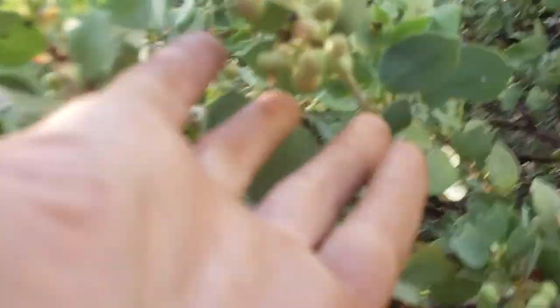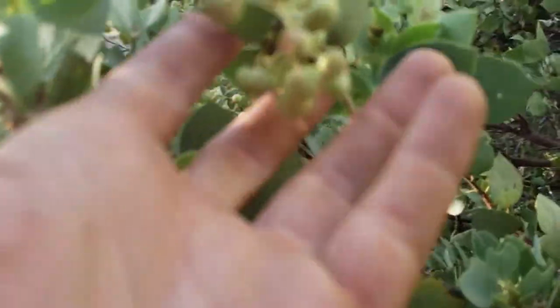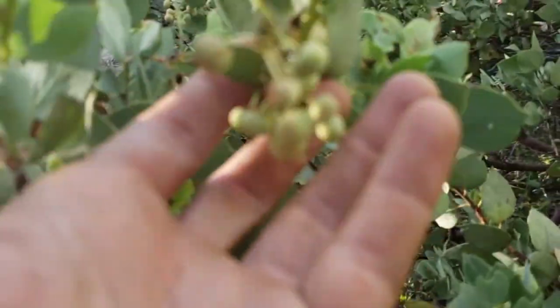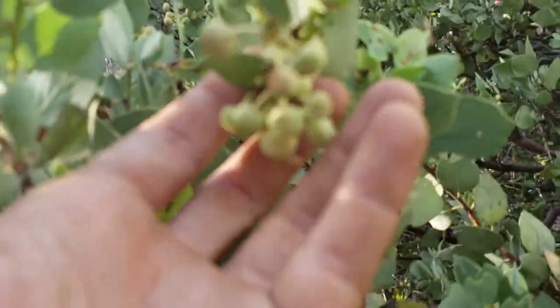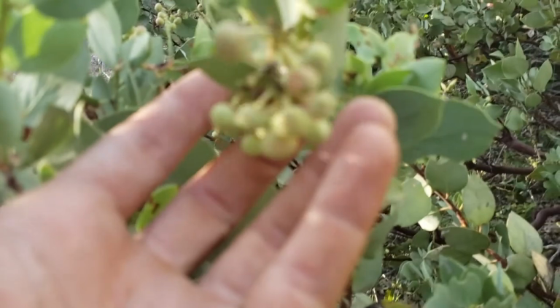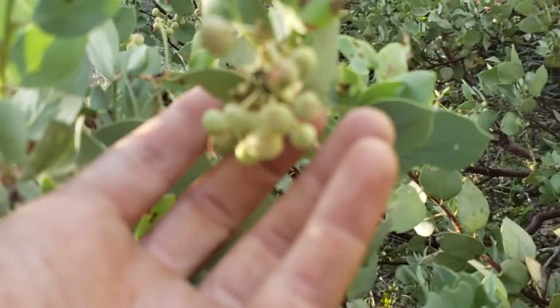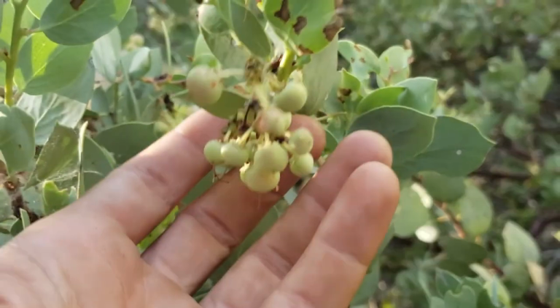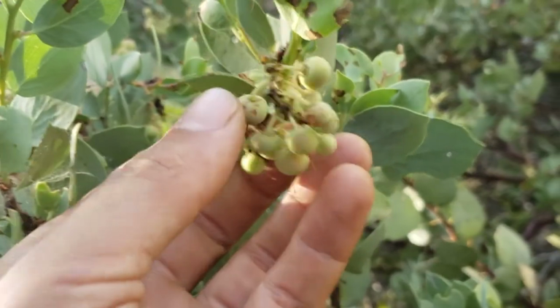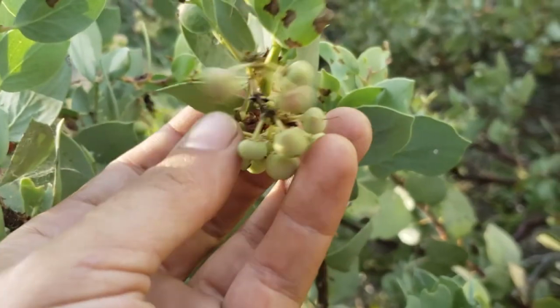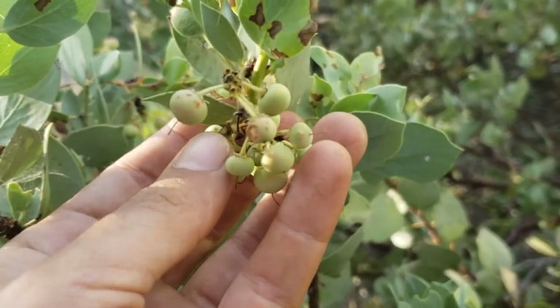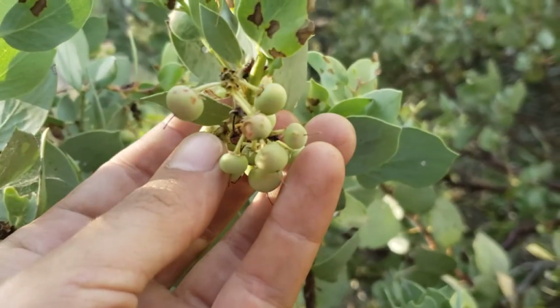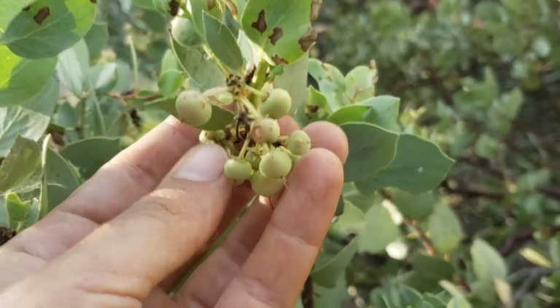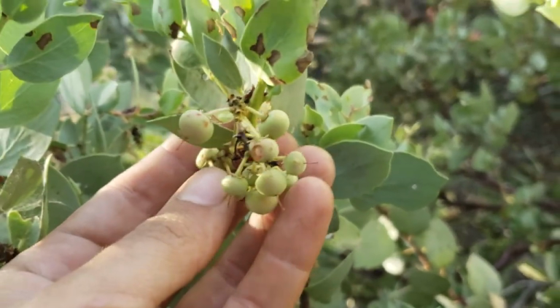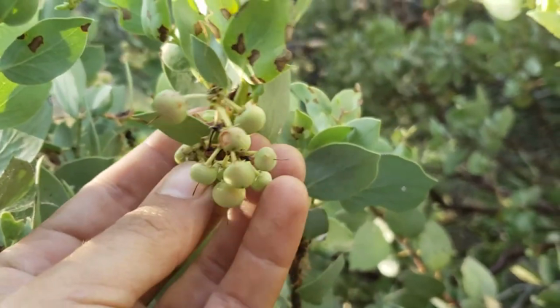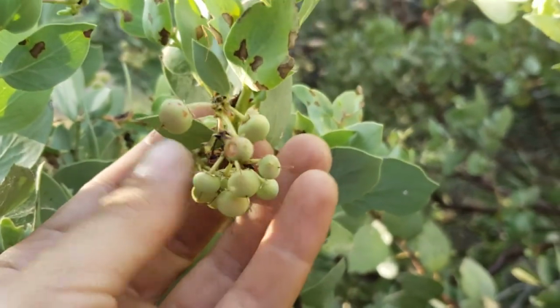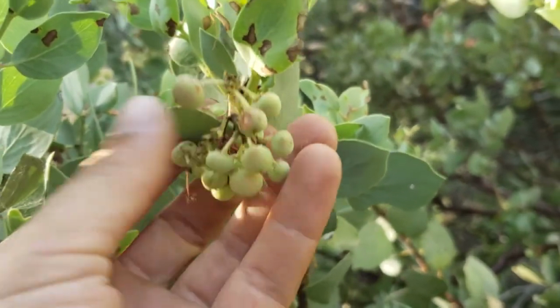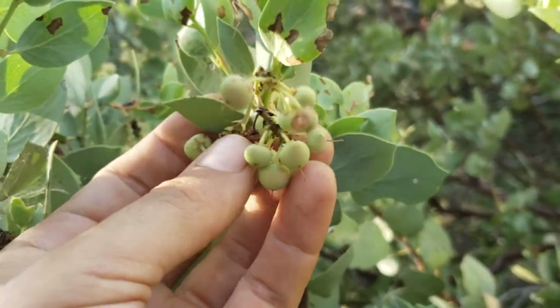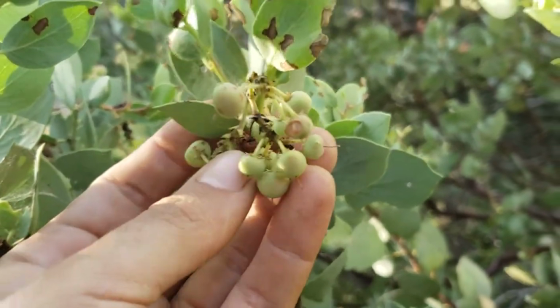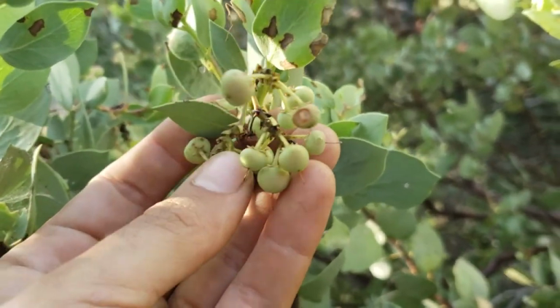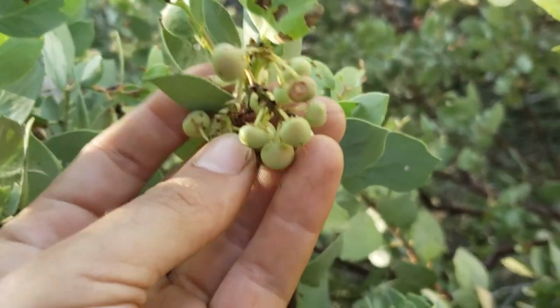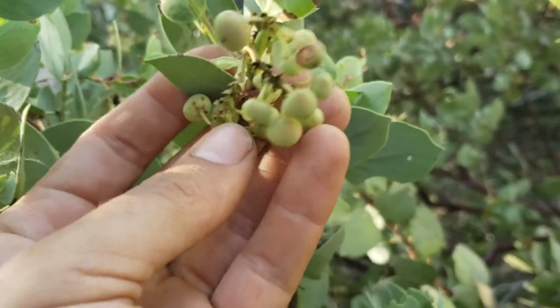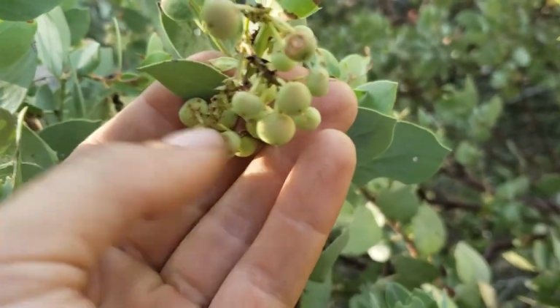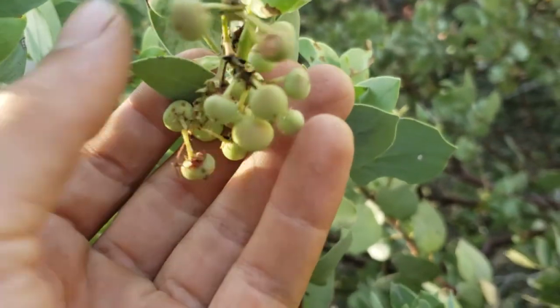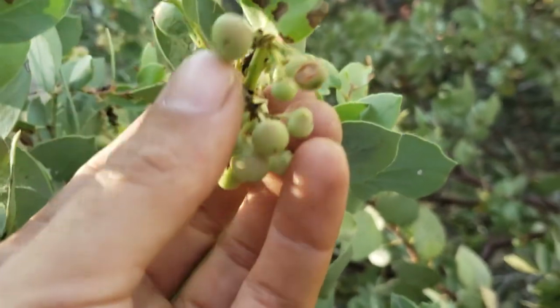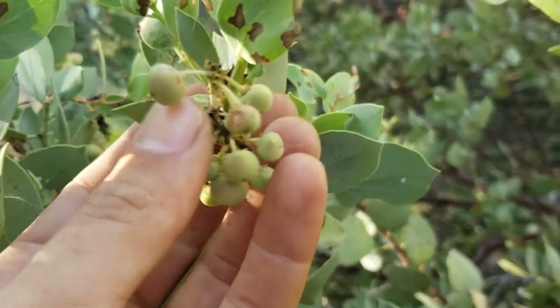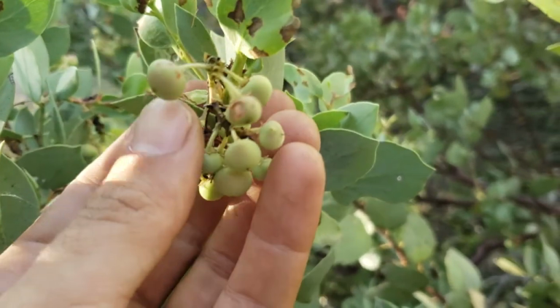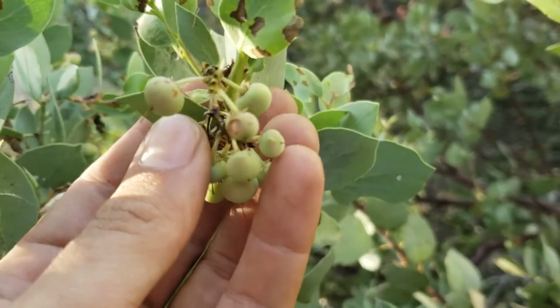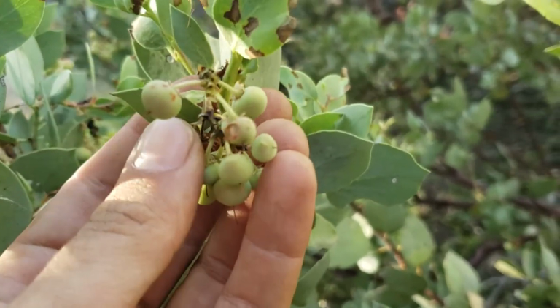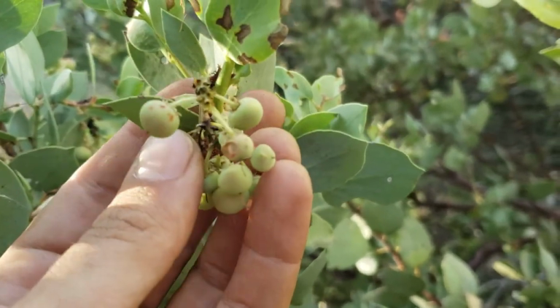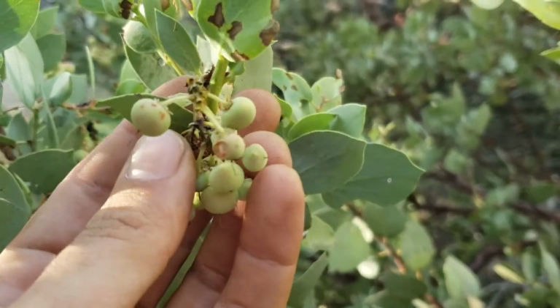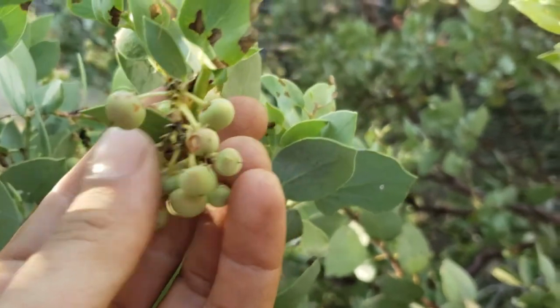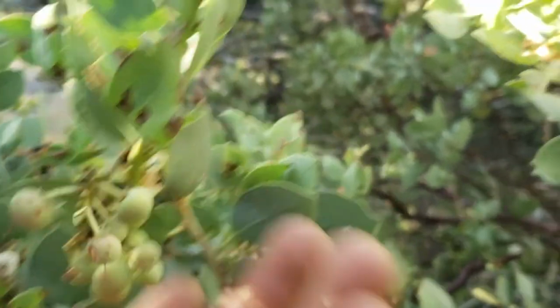Manzanitas over here. Manzanita means little apple — kind of like little apples.